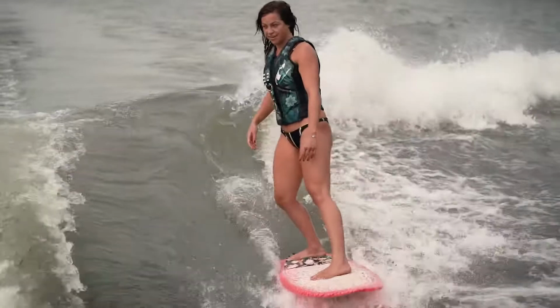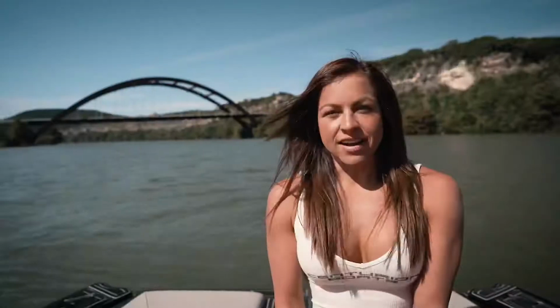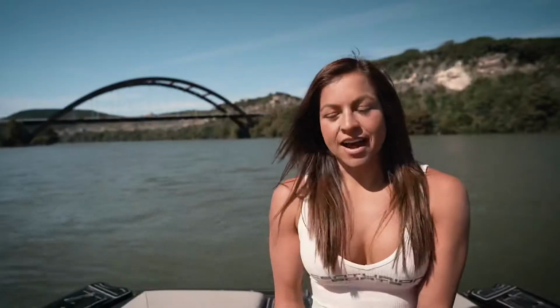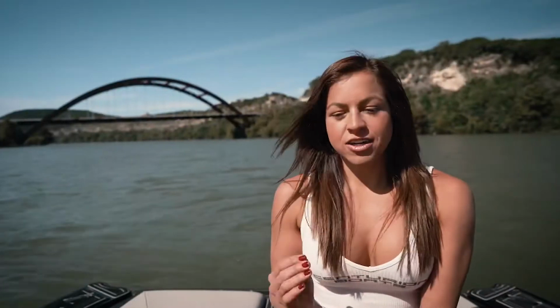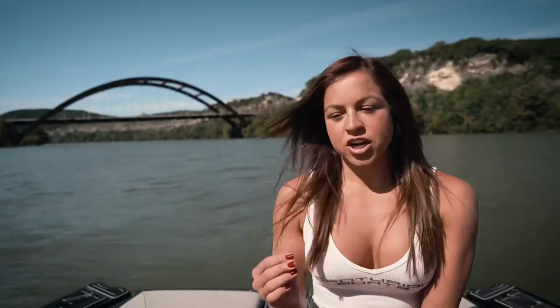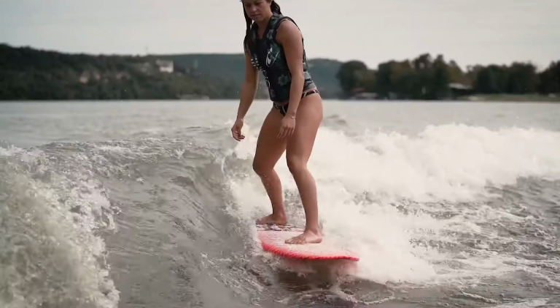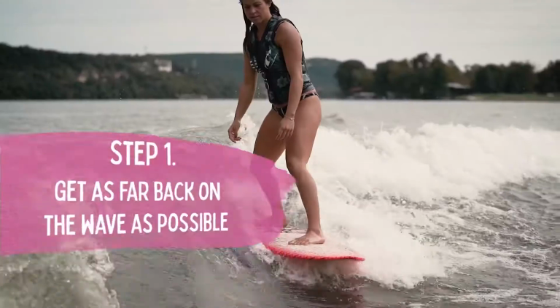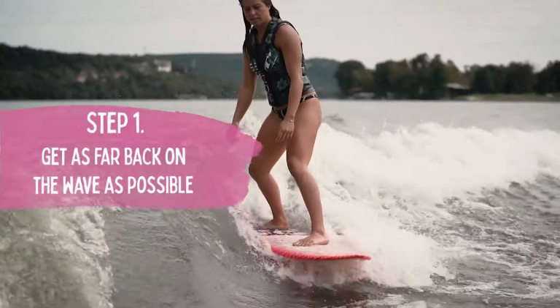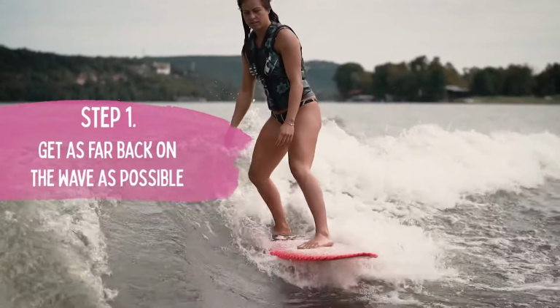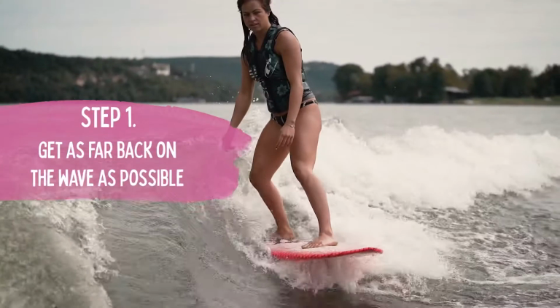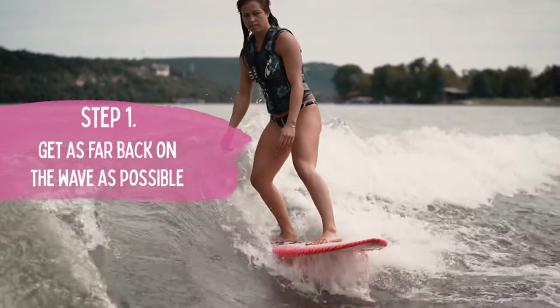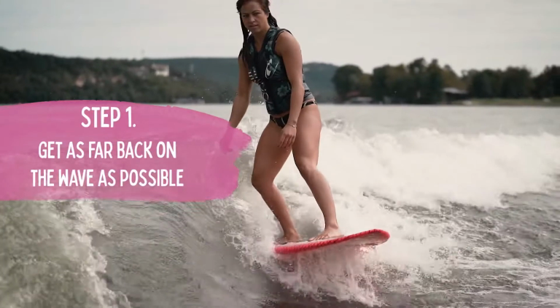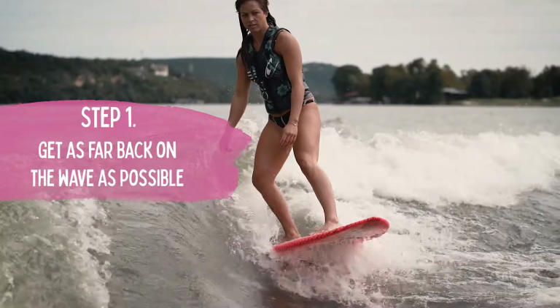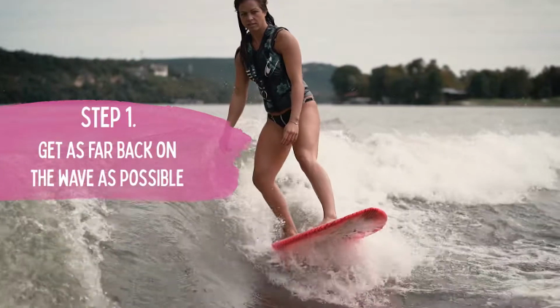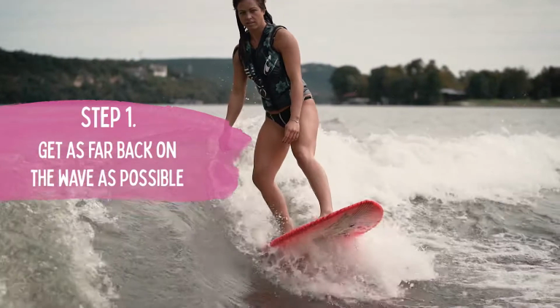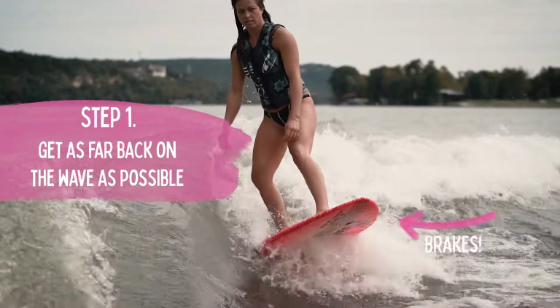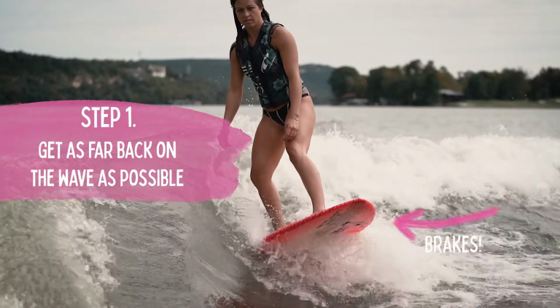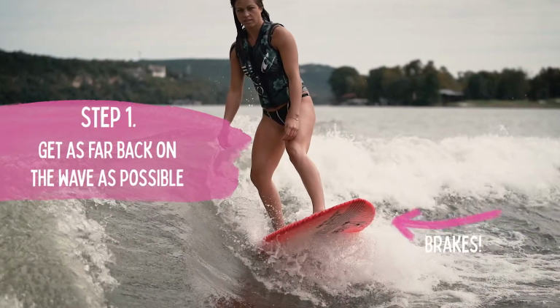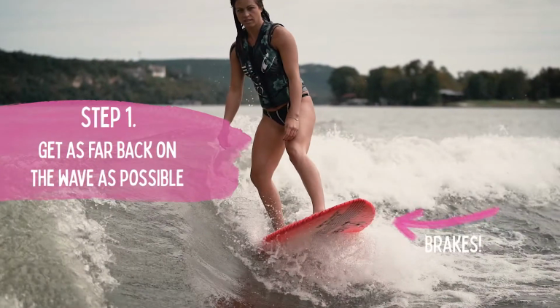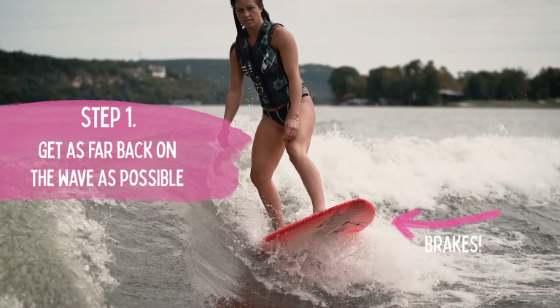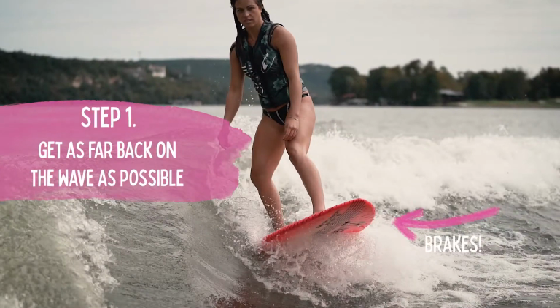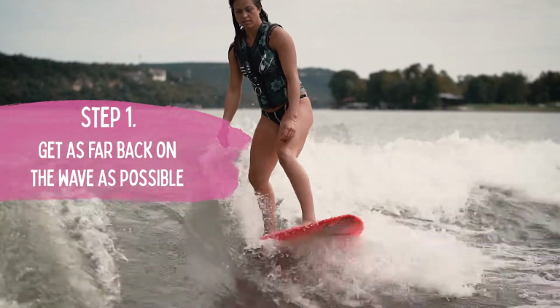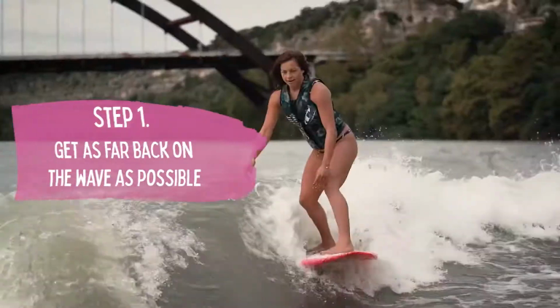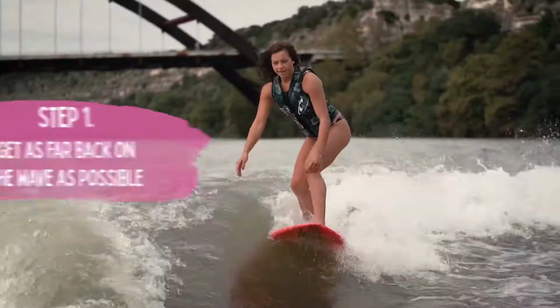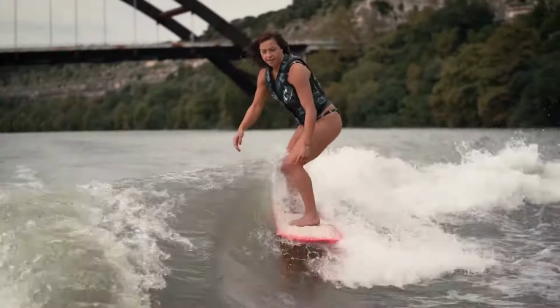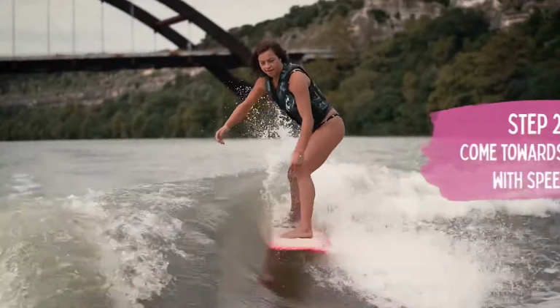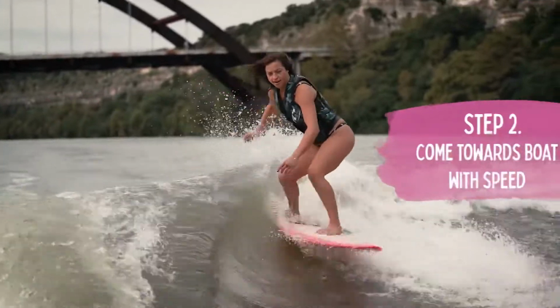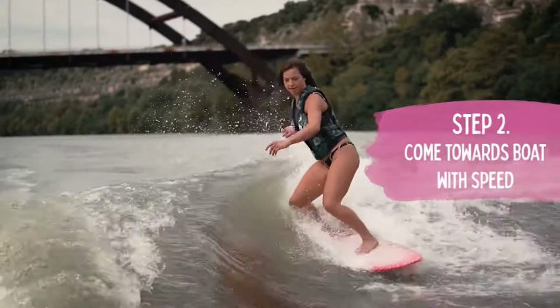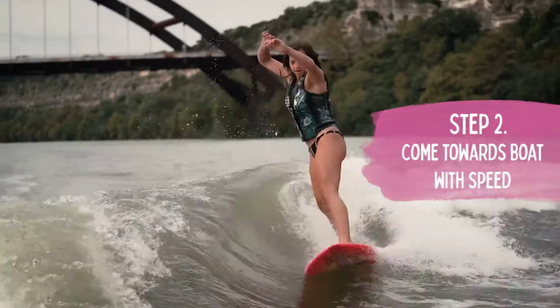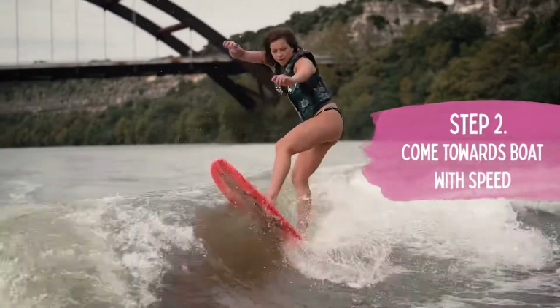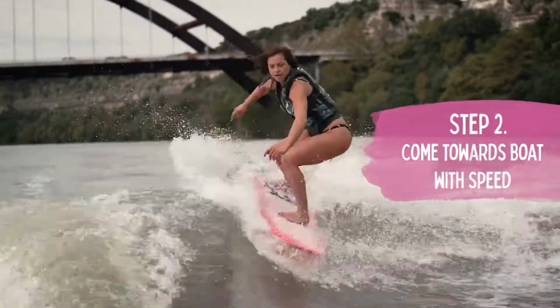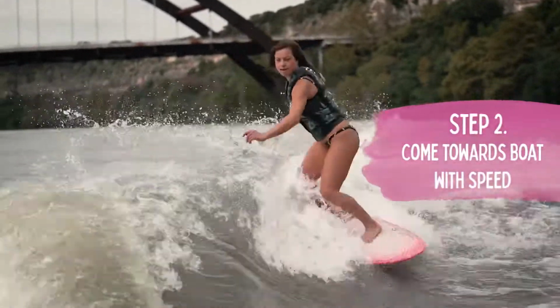Like every trick you want to start at the back of the wave, come forward towards the boat with some speed and you're going to go up the wave.